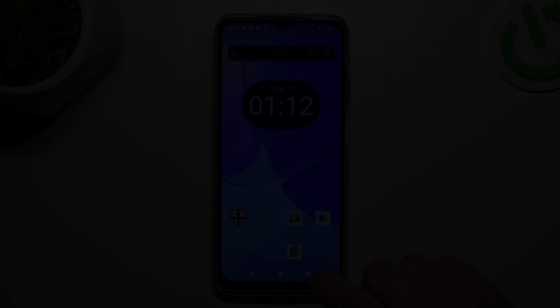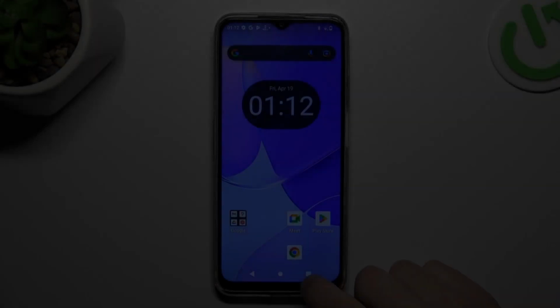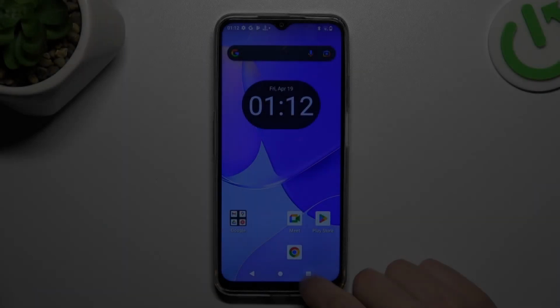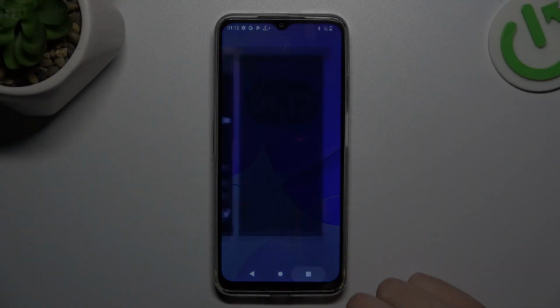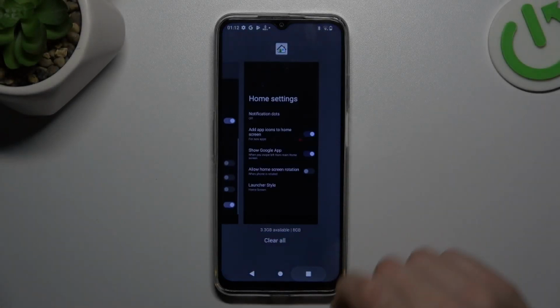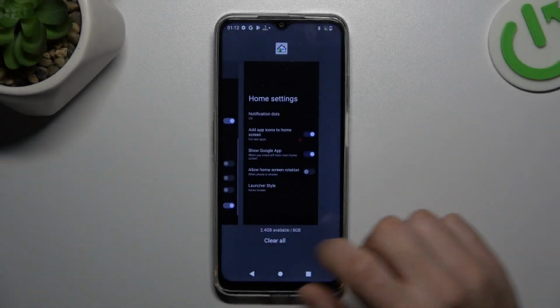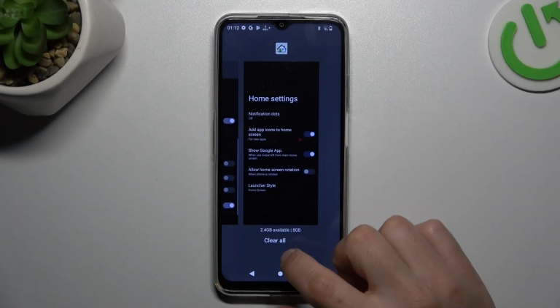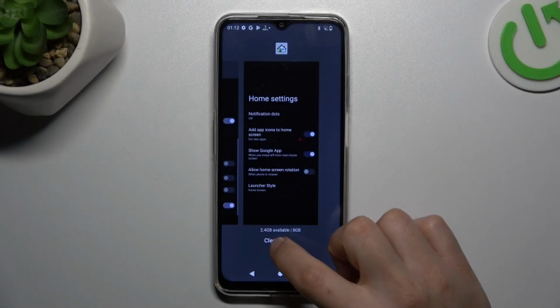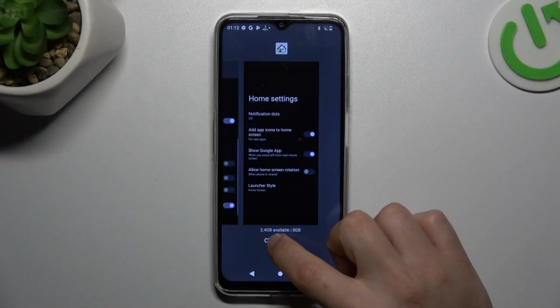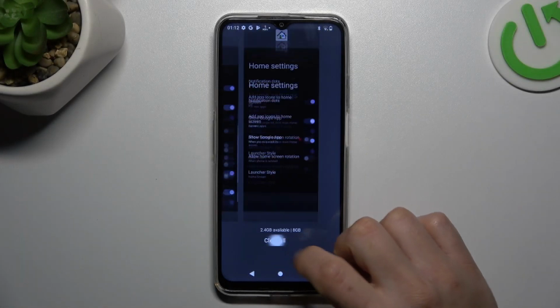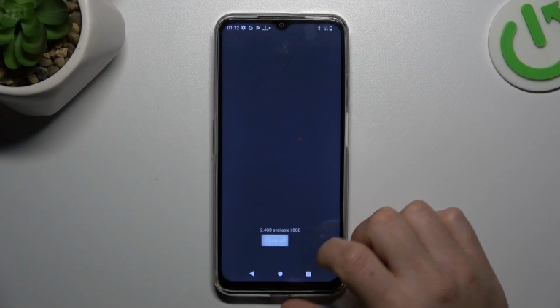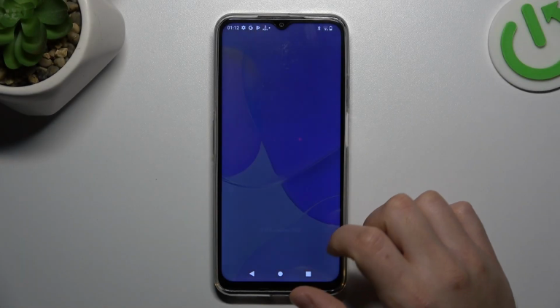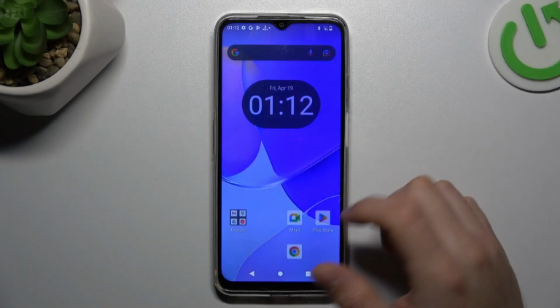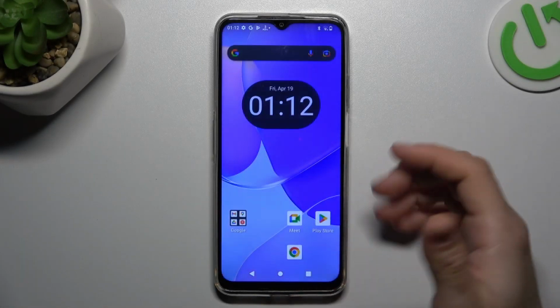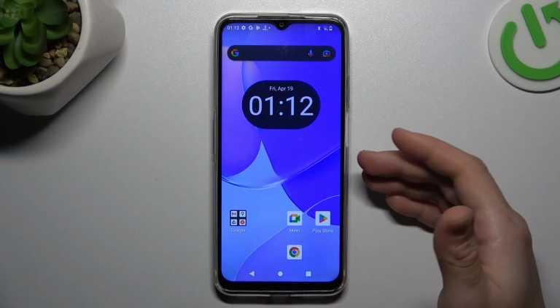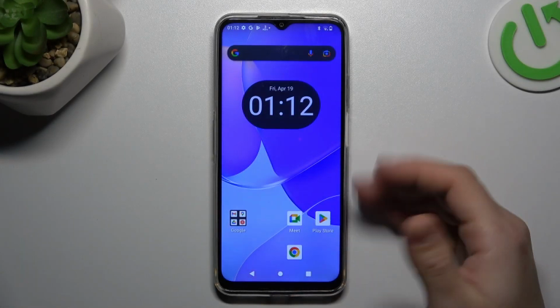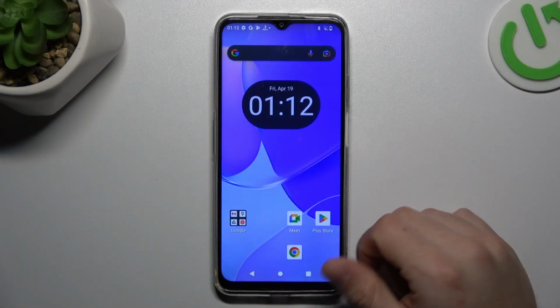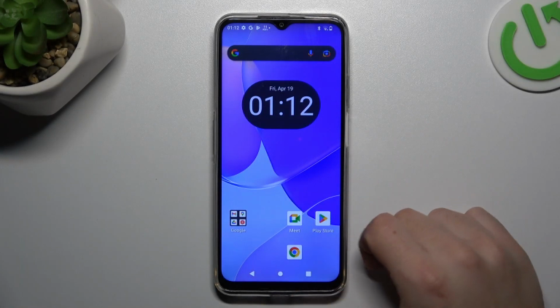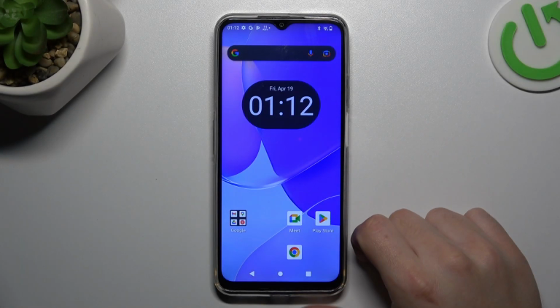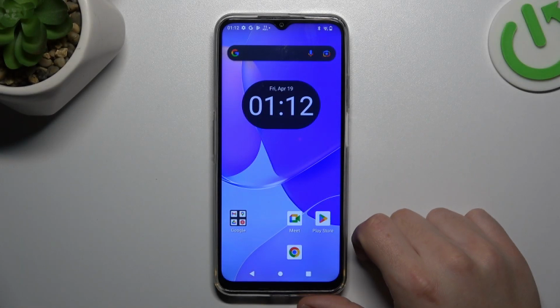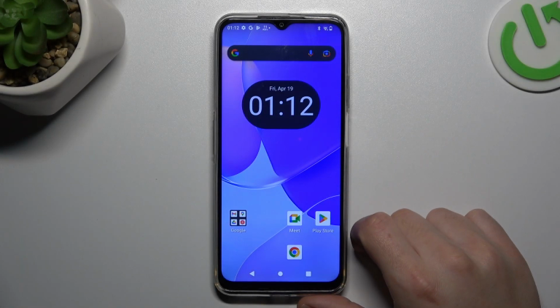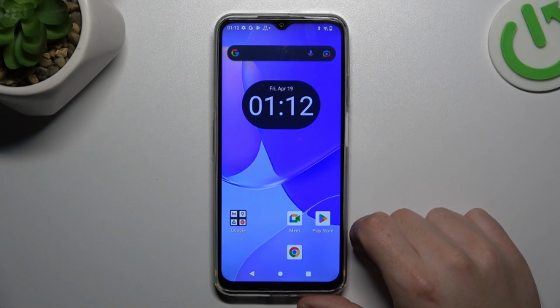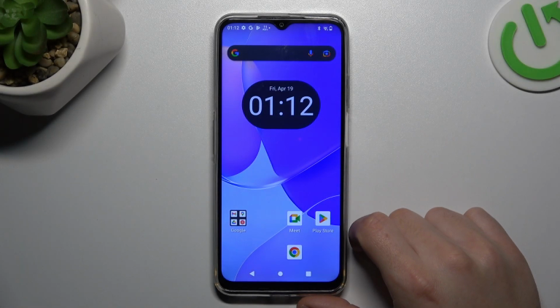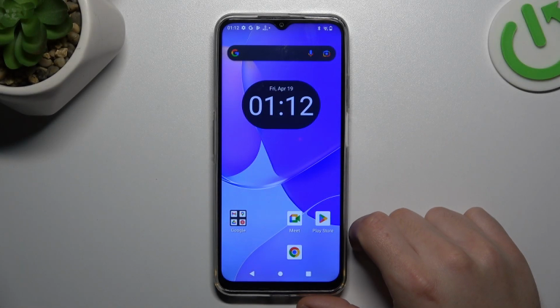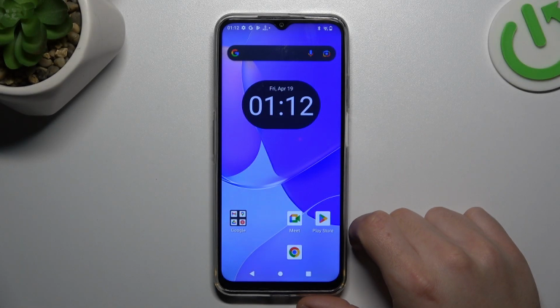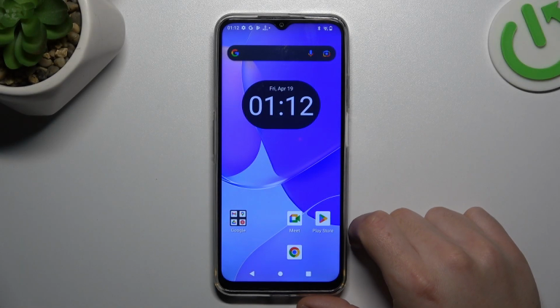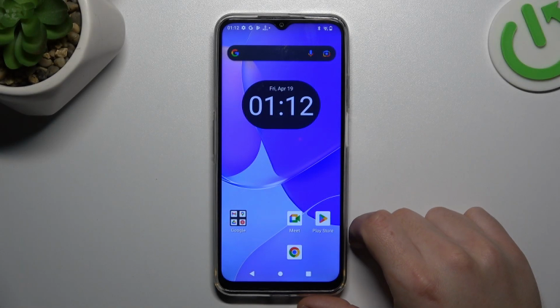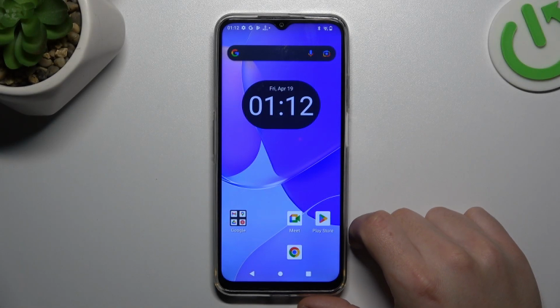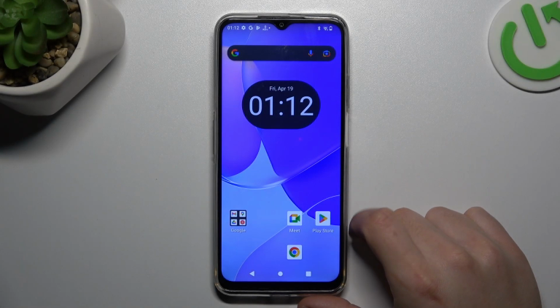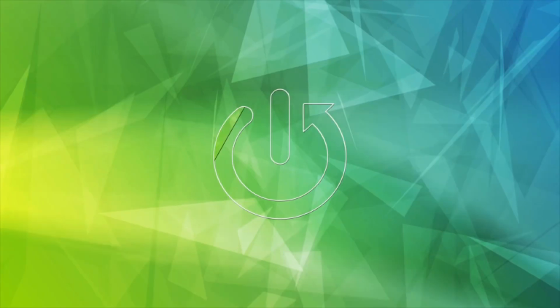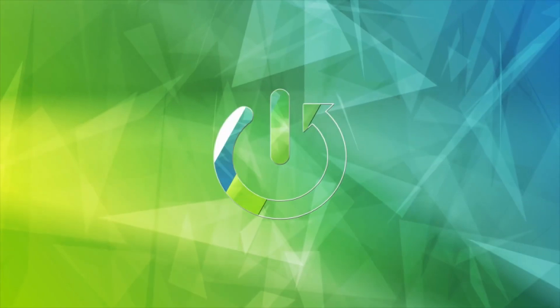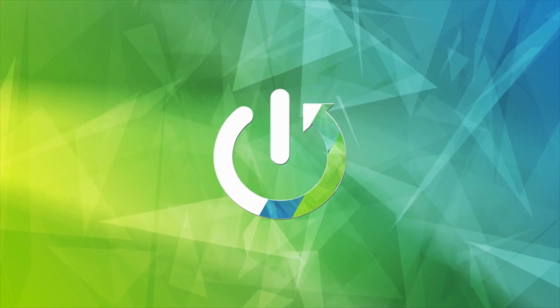Hello guys, today I'm going to show you how you can scan your Cubot P18 for harmful apps.